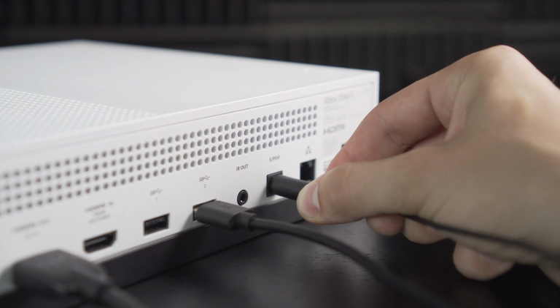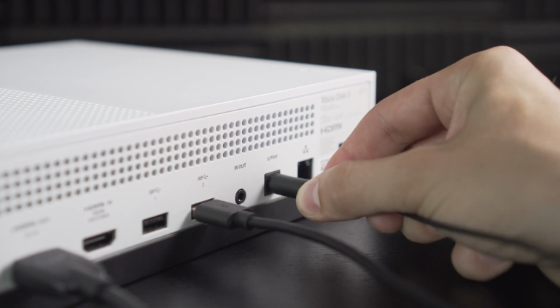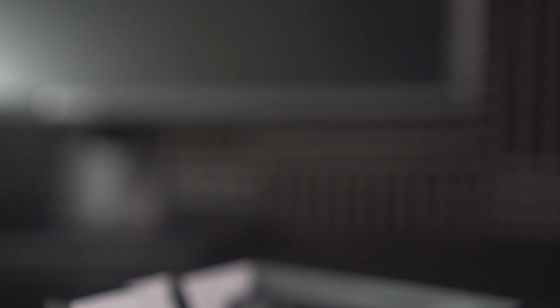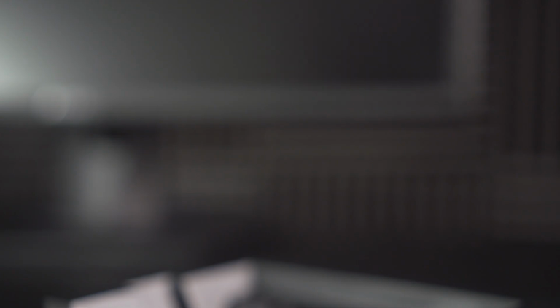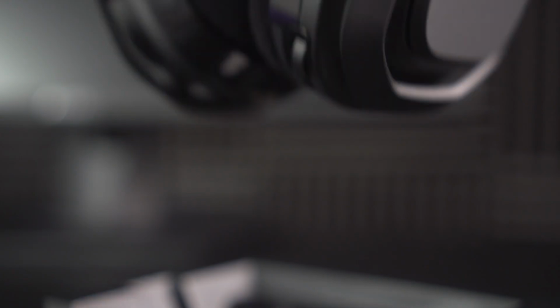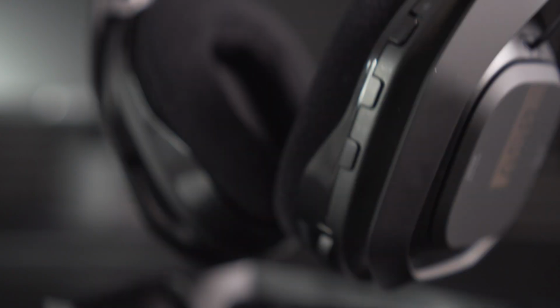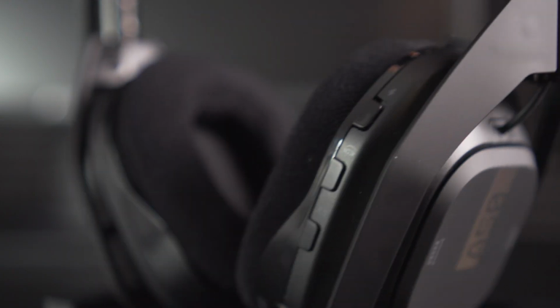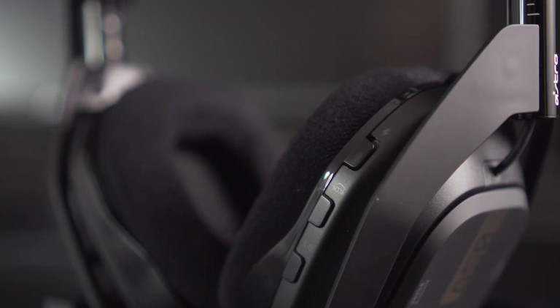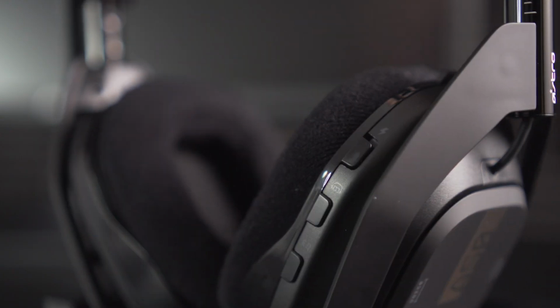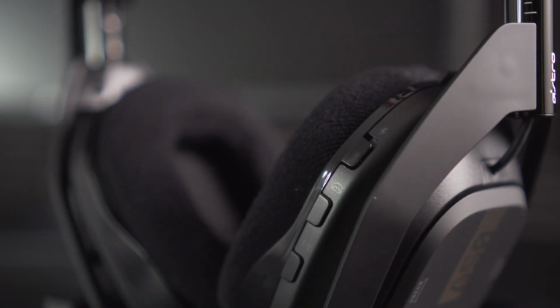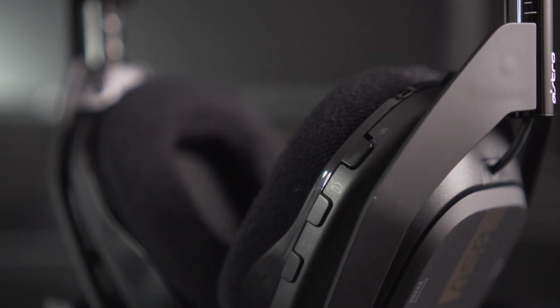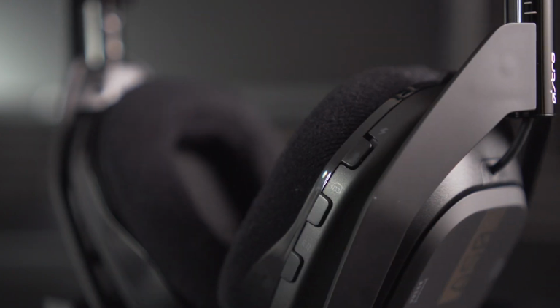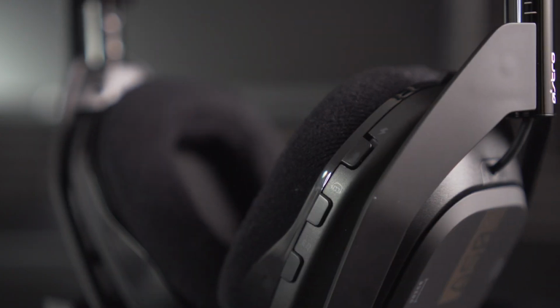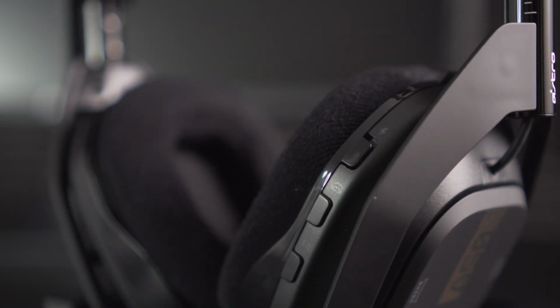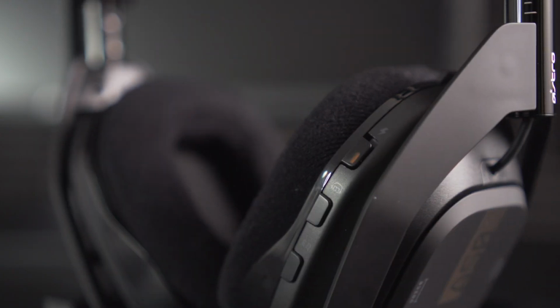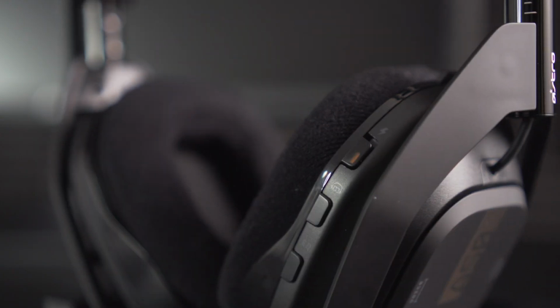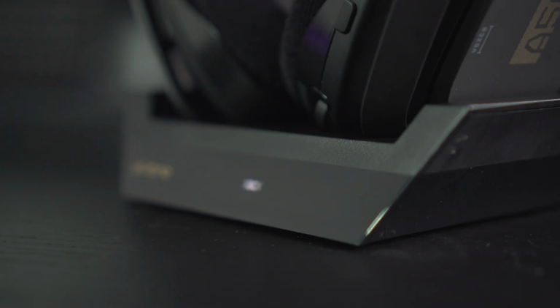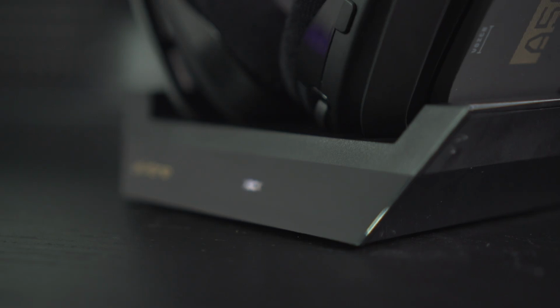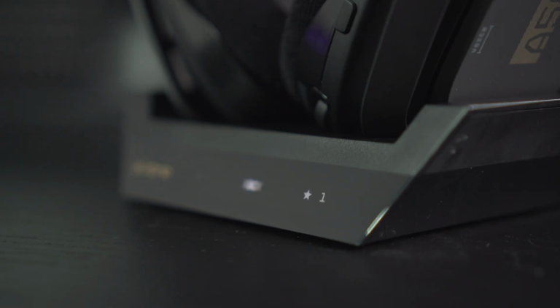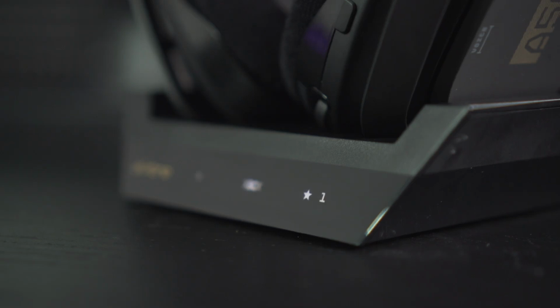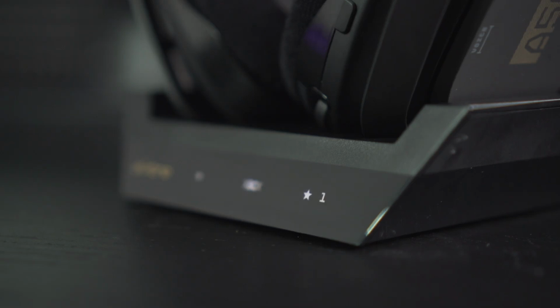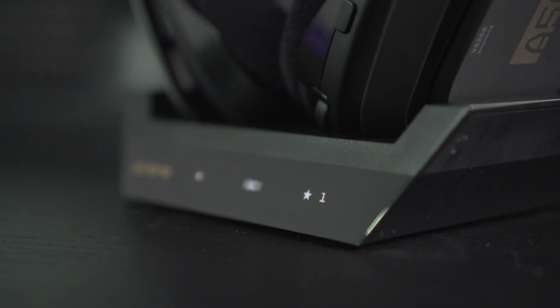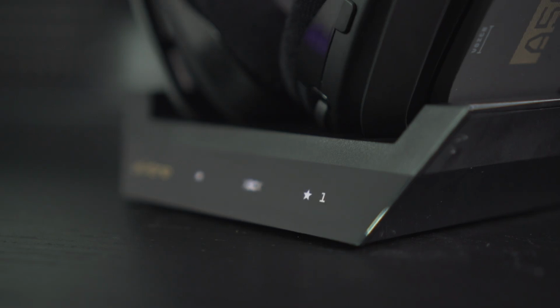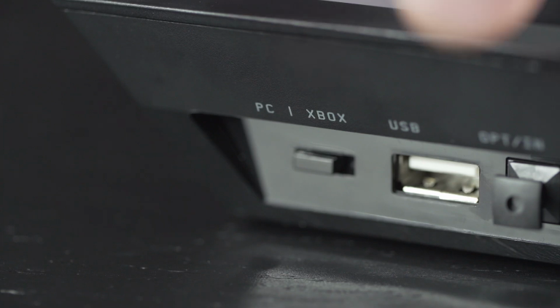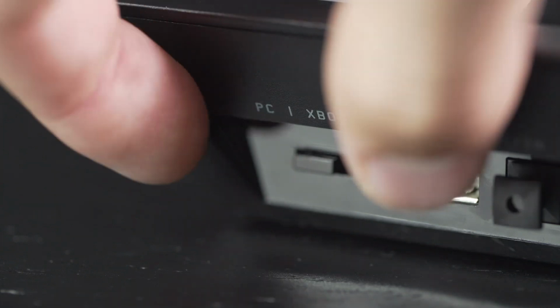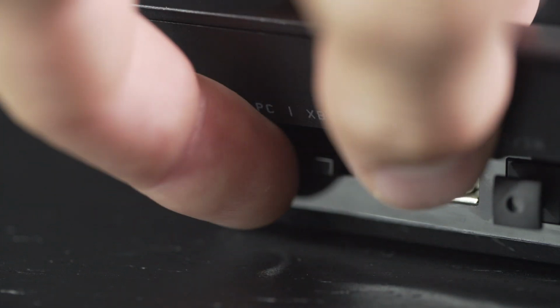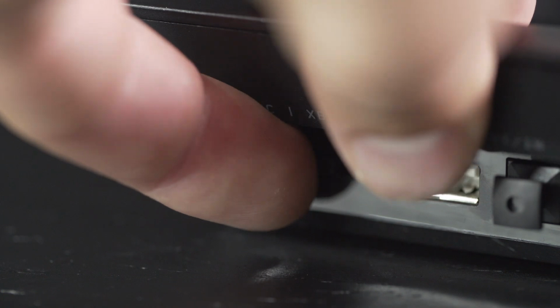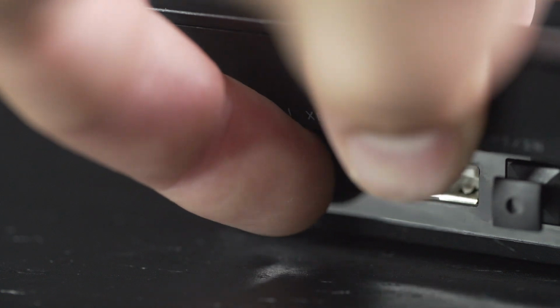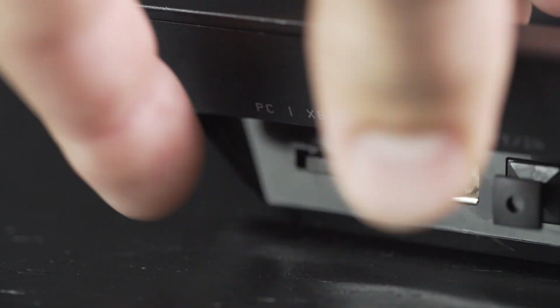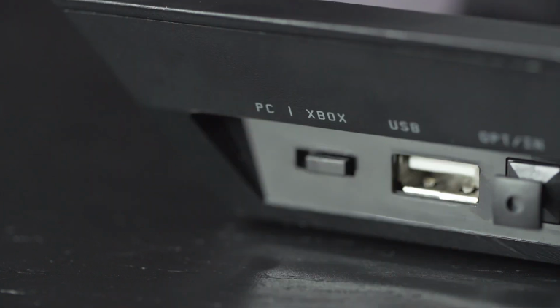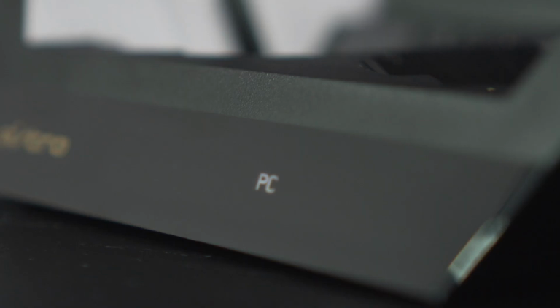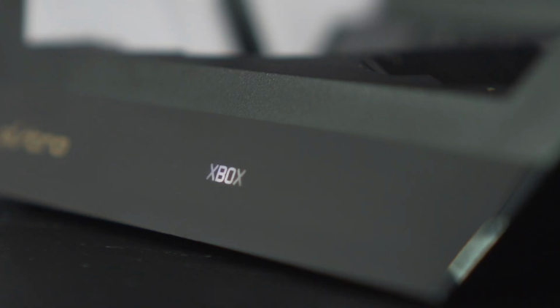To pair and charge, power on your headset and dock into the base station with the mic facing the left. Make sure your base station is in console mode.